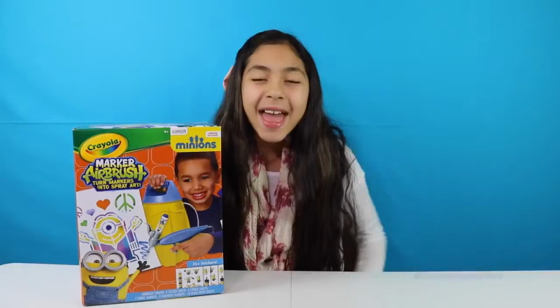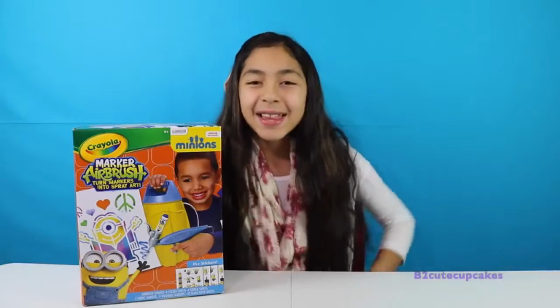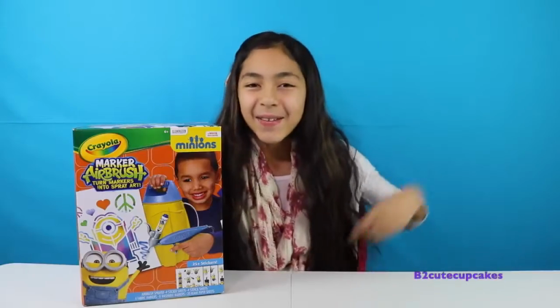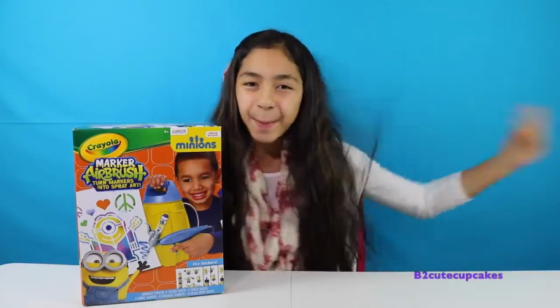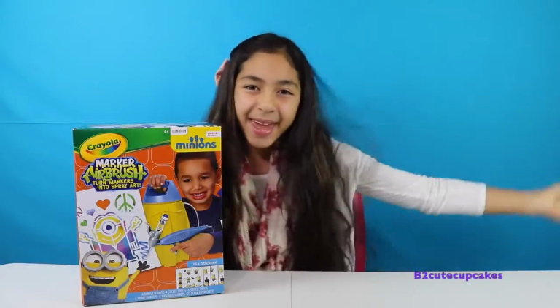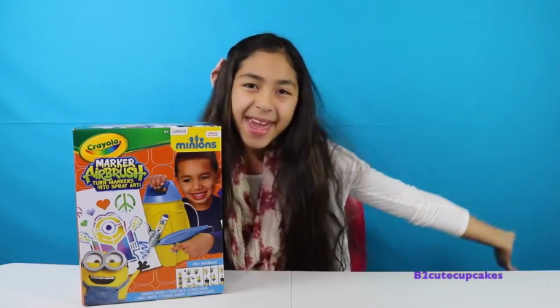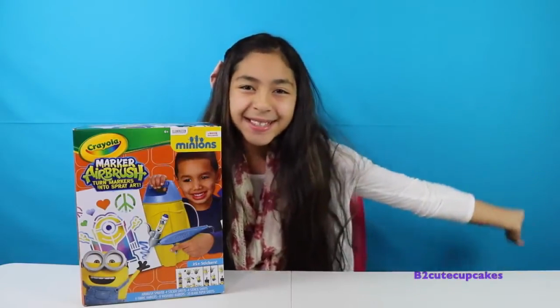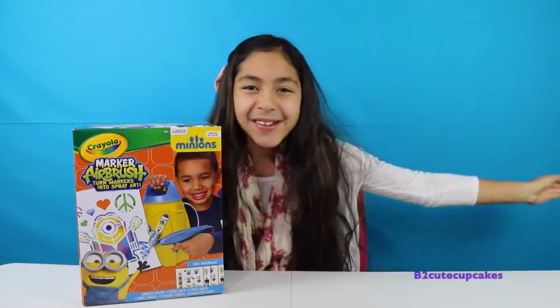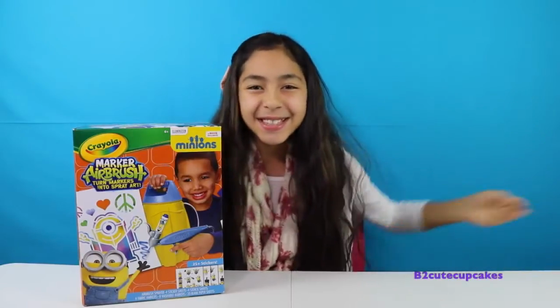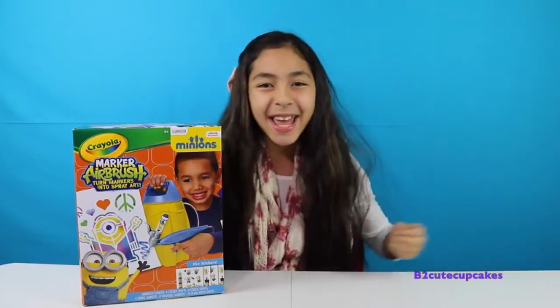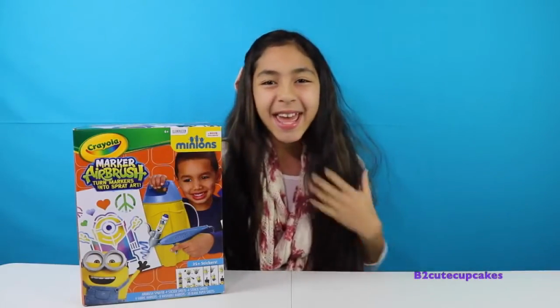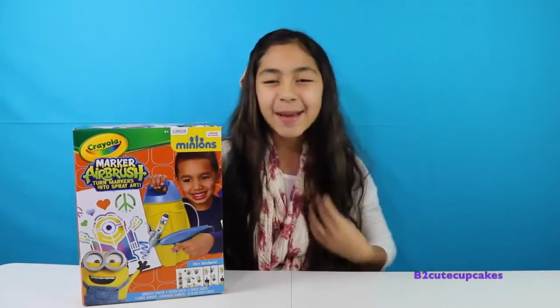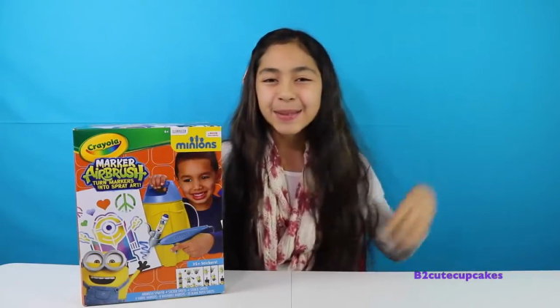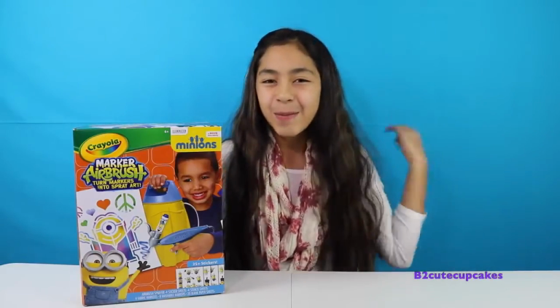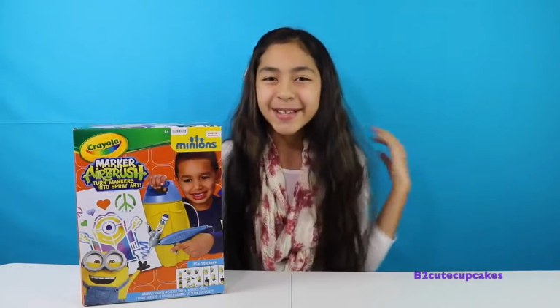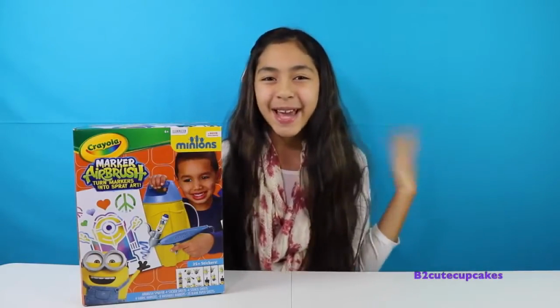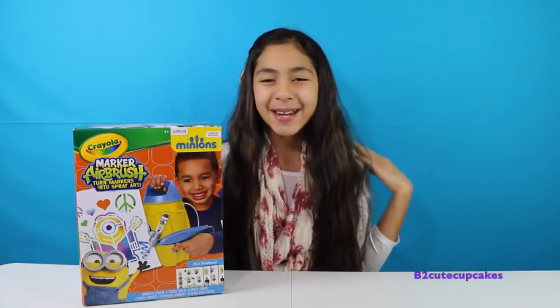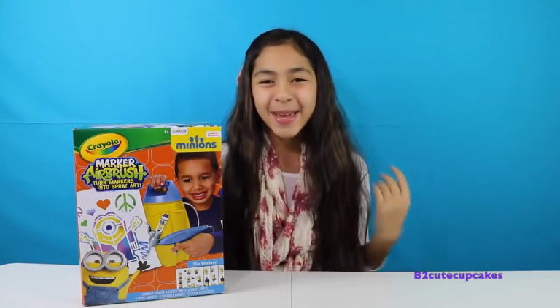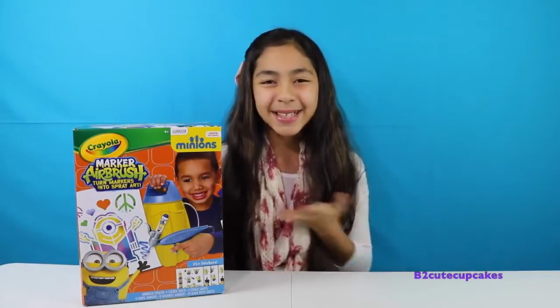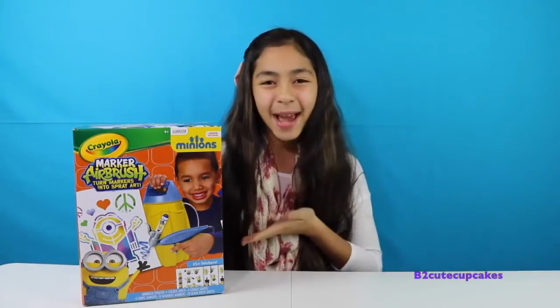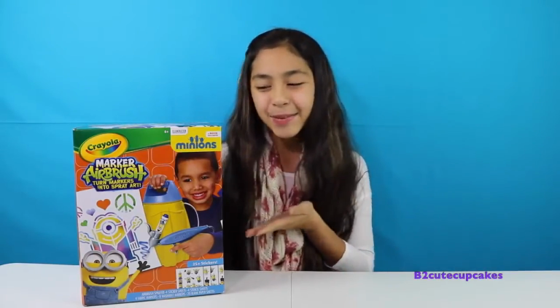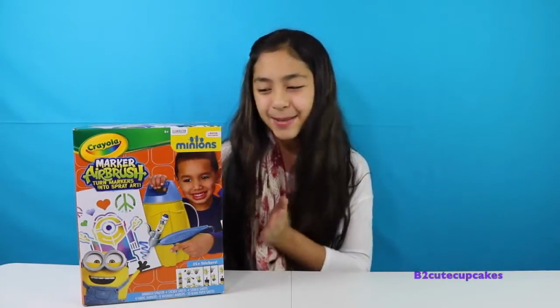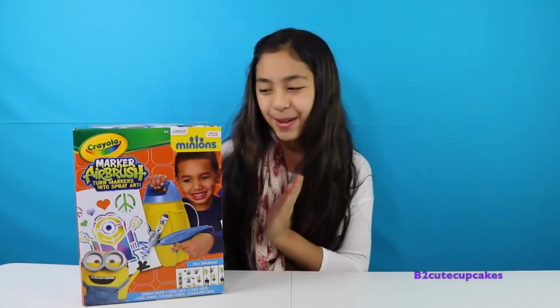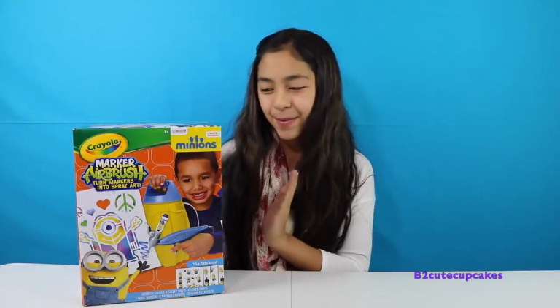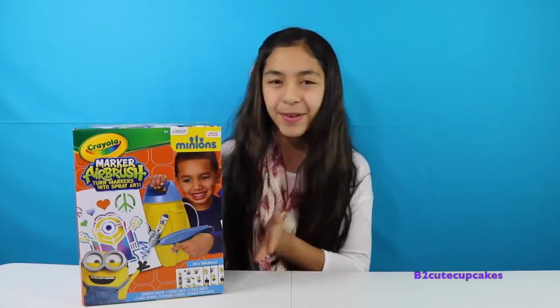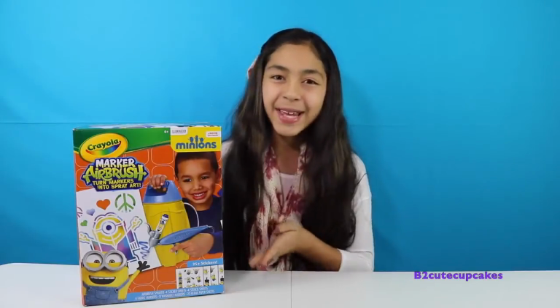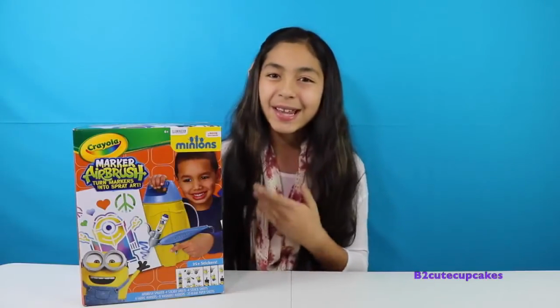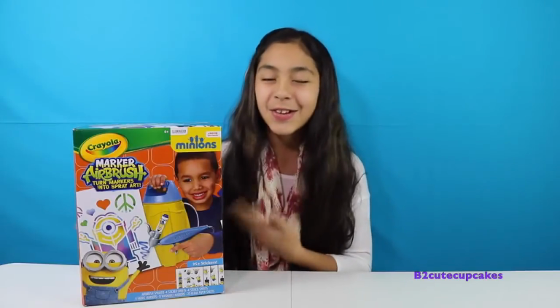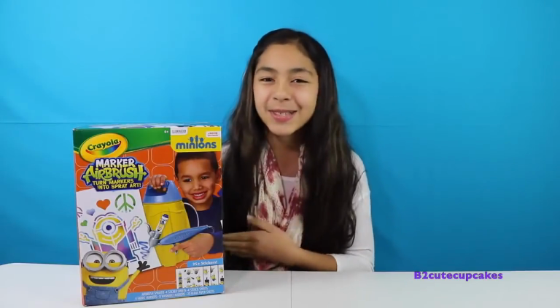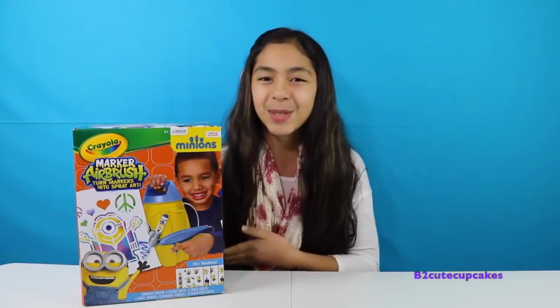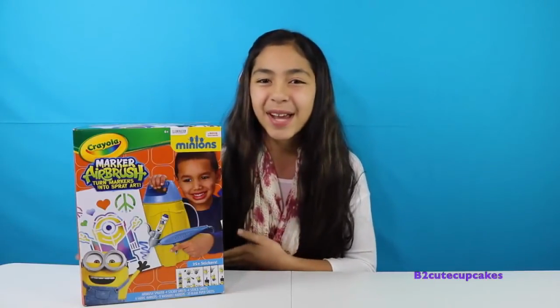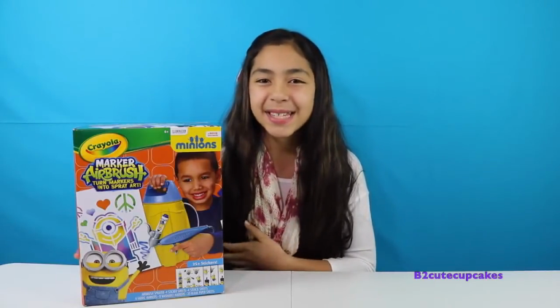Hello Cupcakes! So today I'm super excited because I'm going to be reviewing another Christmas present.